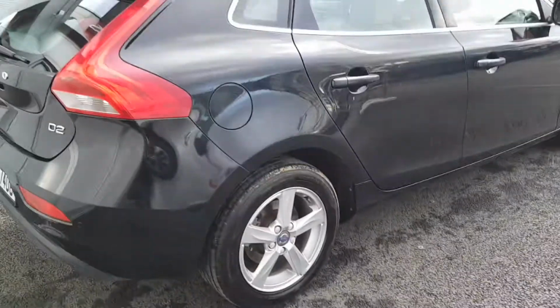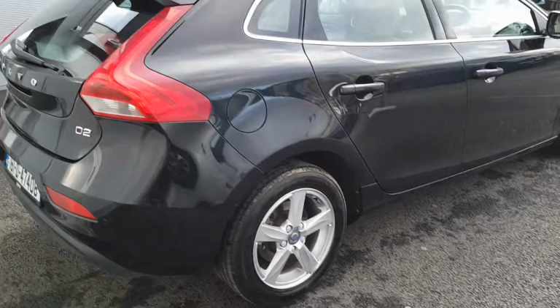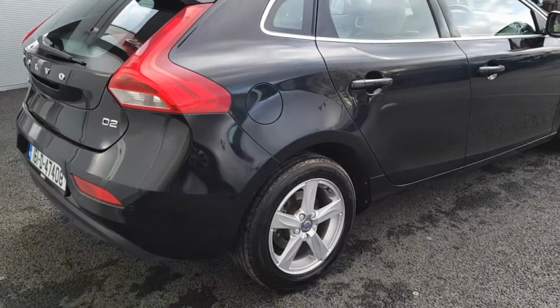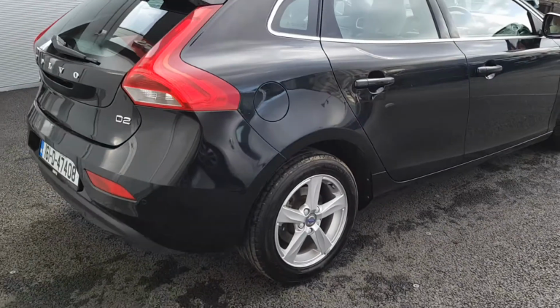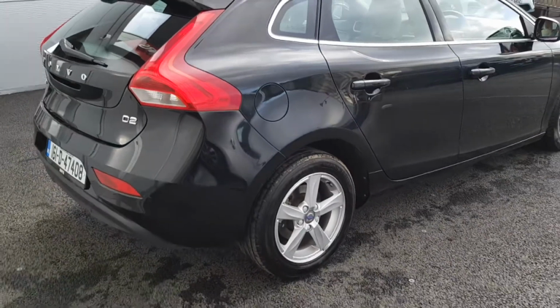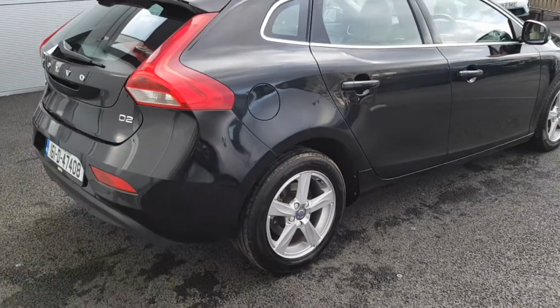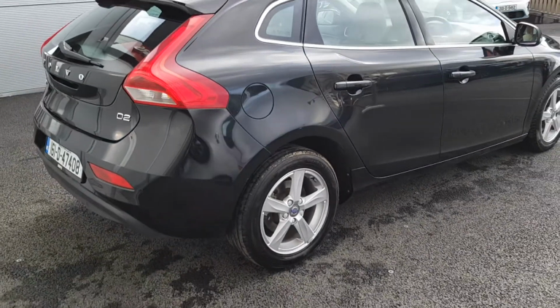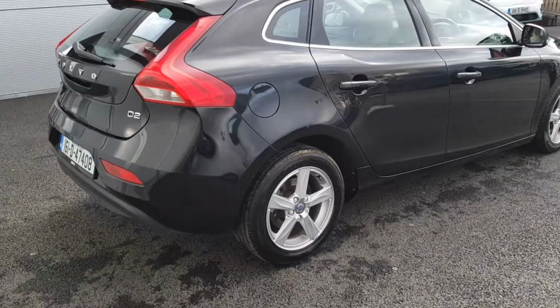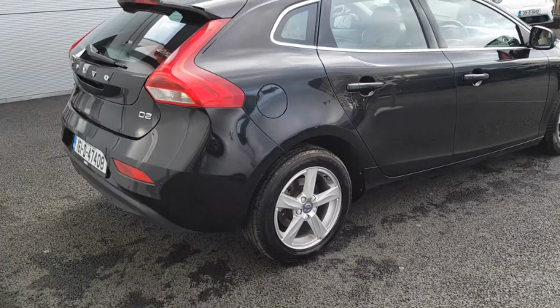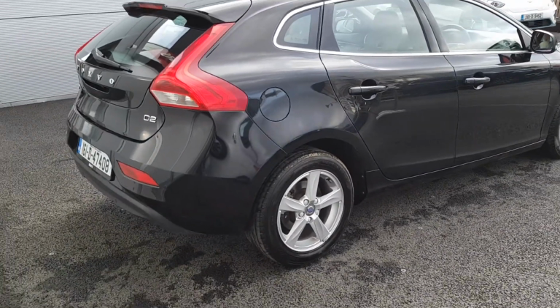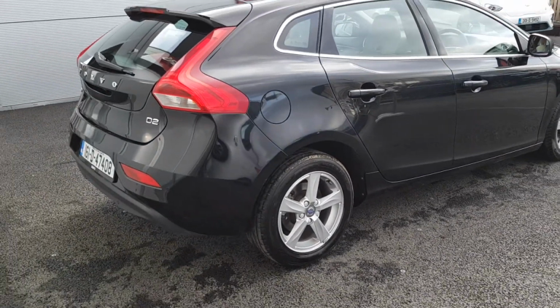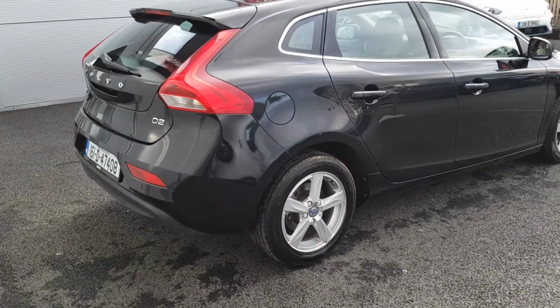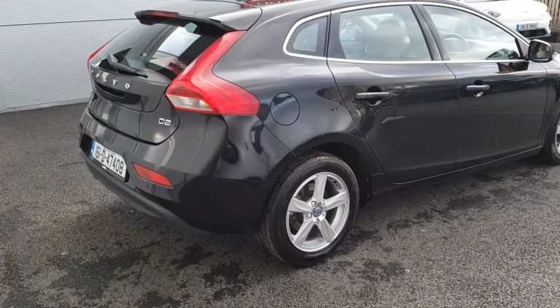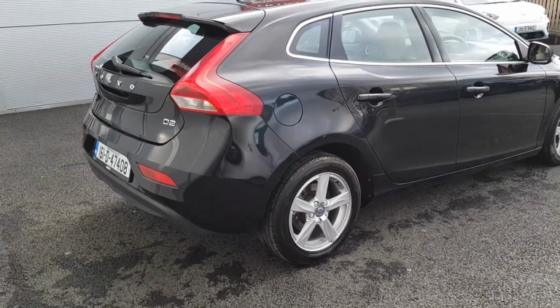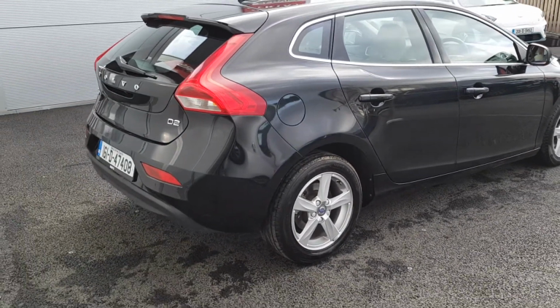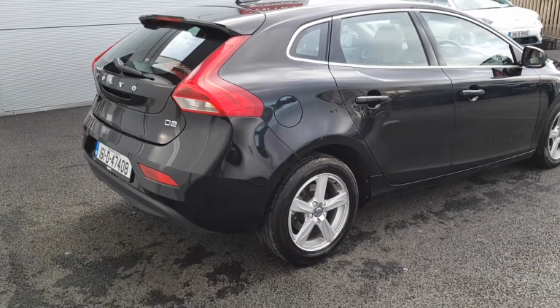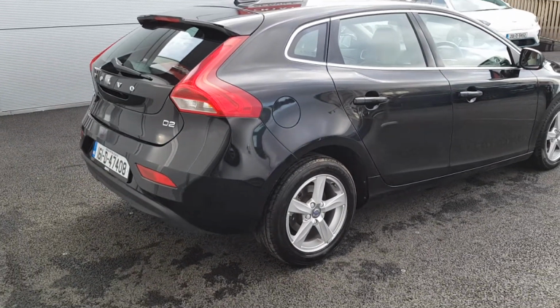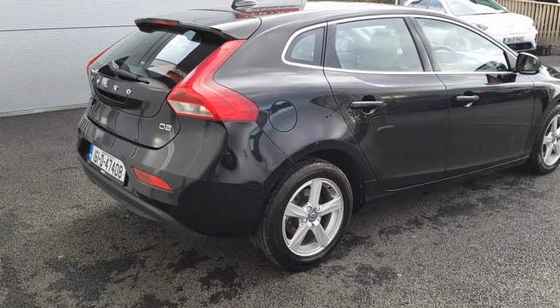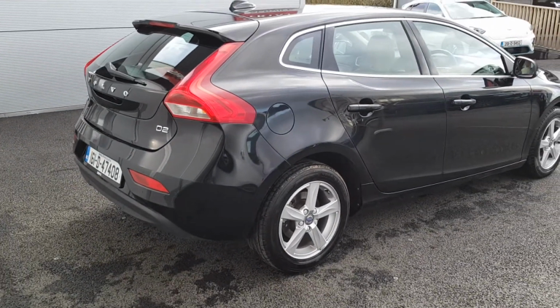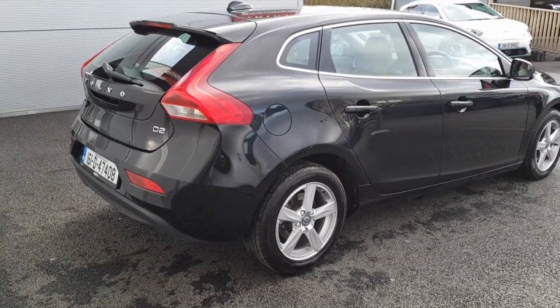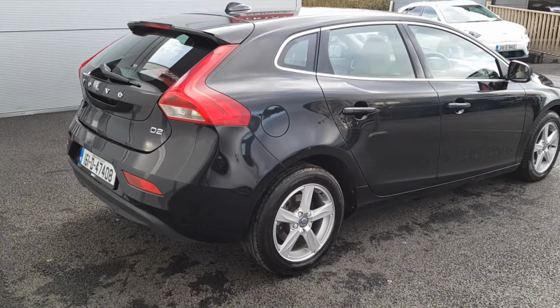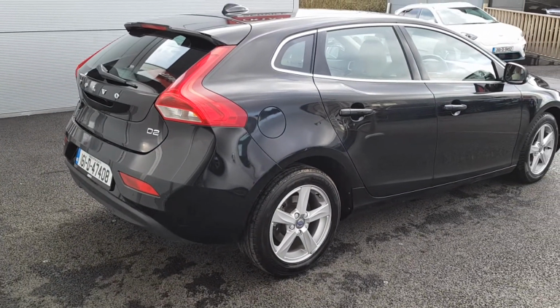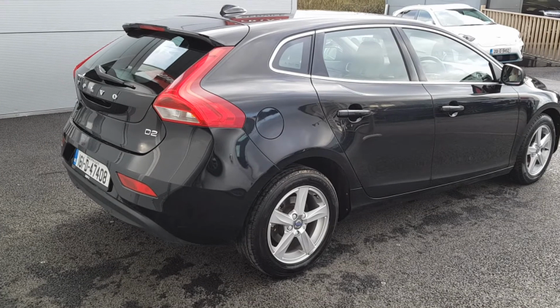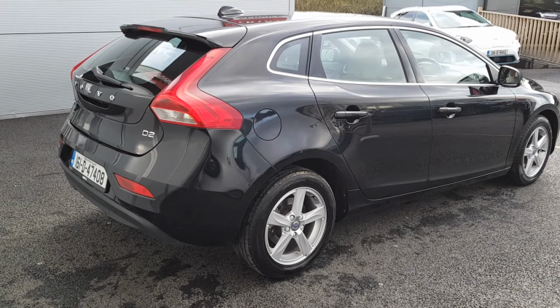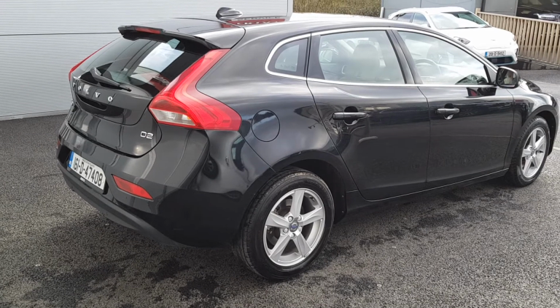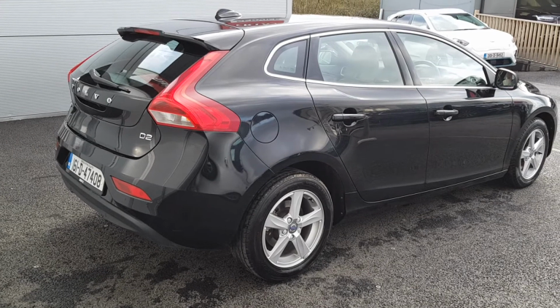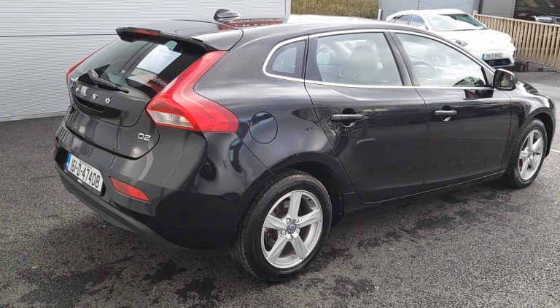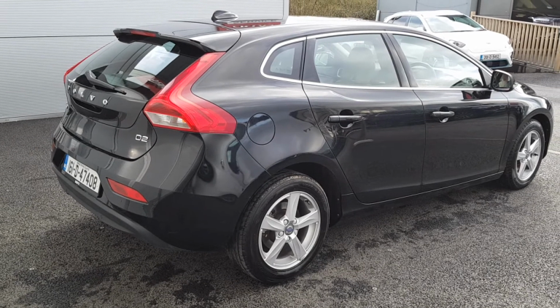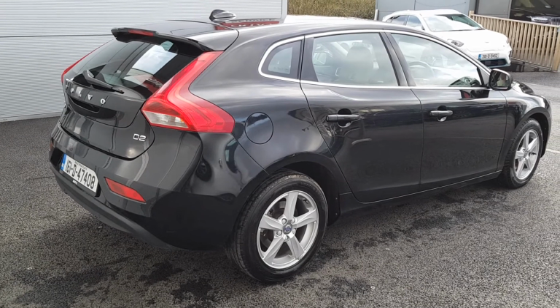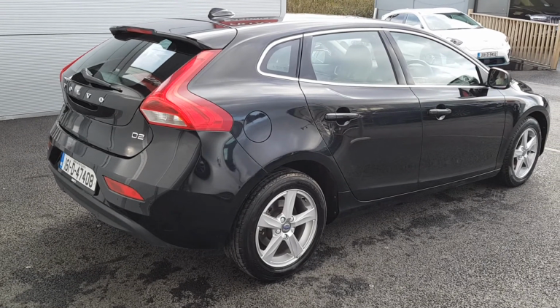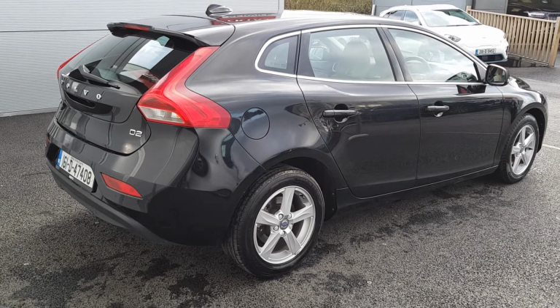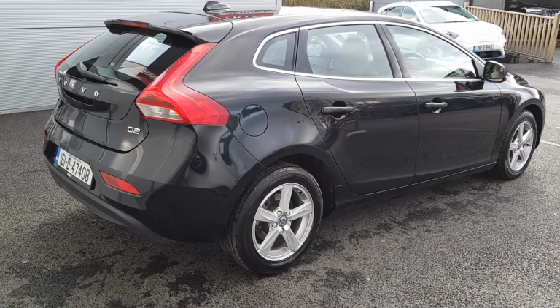For the back of the Volvo V40, we've got rear parking sensors, a rear parking camera, and a rear spoiler.